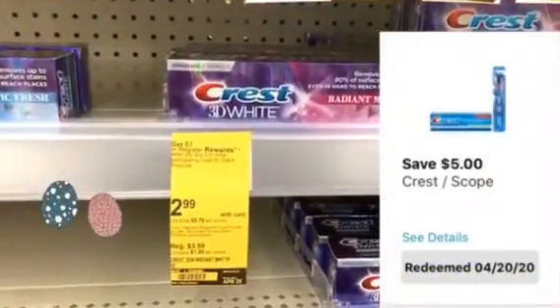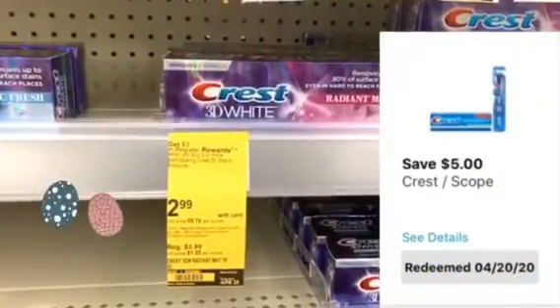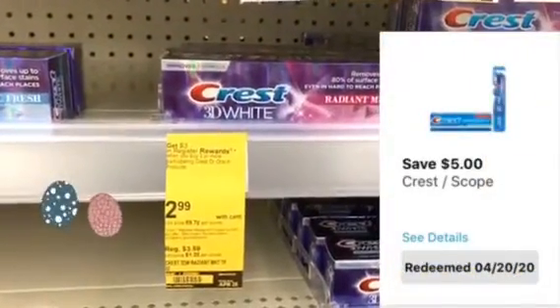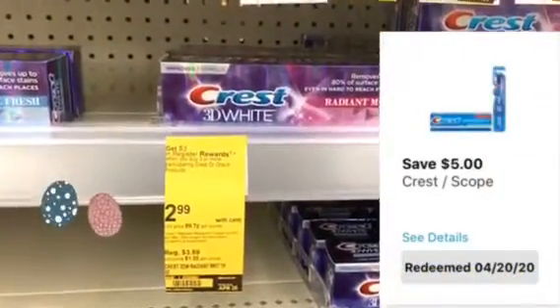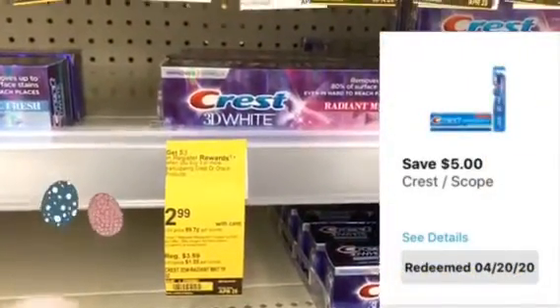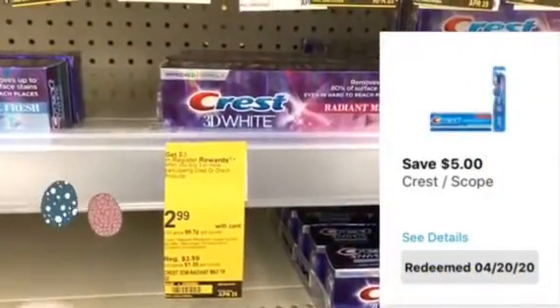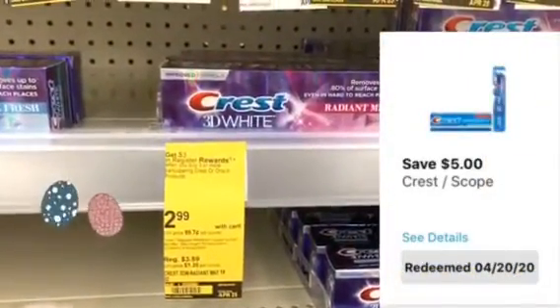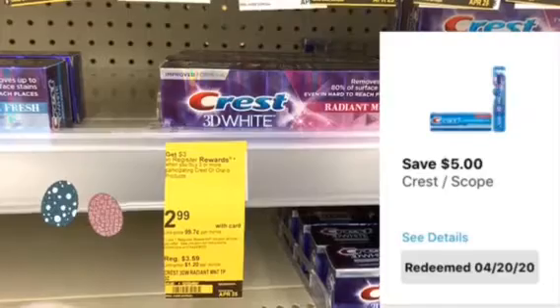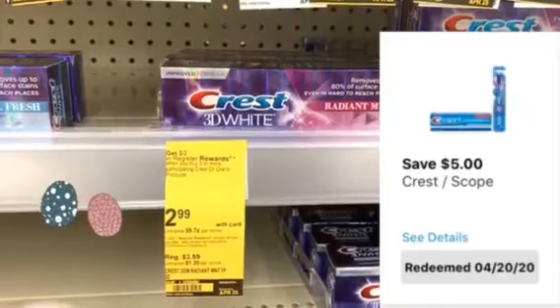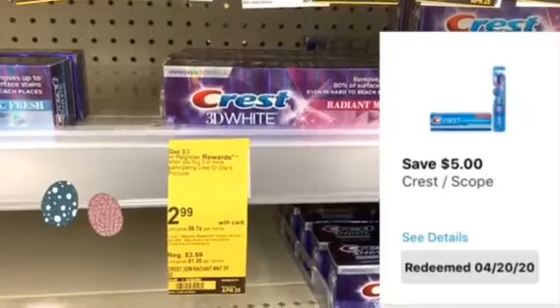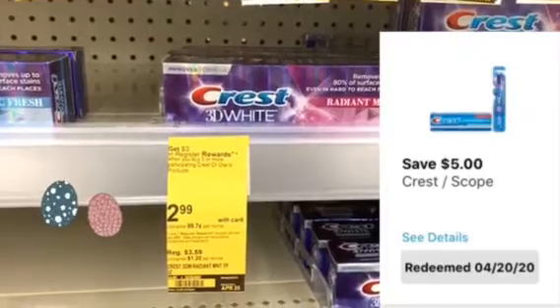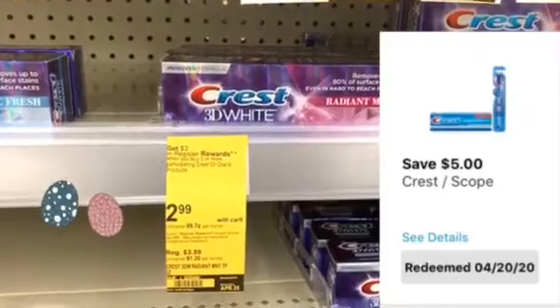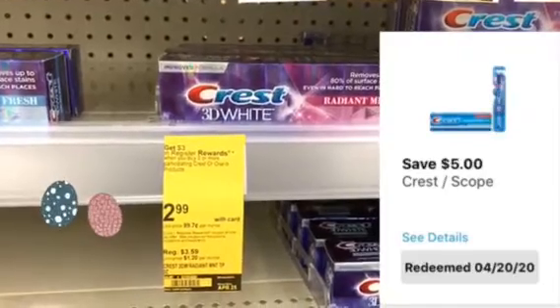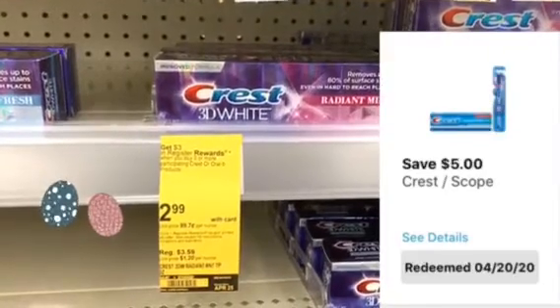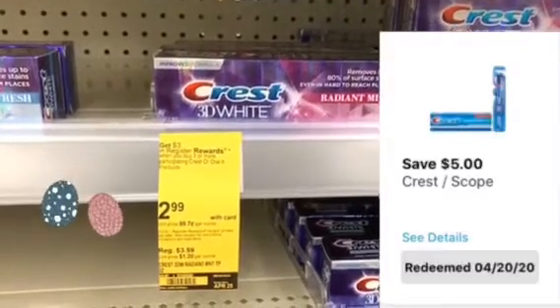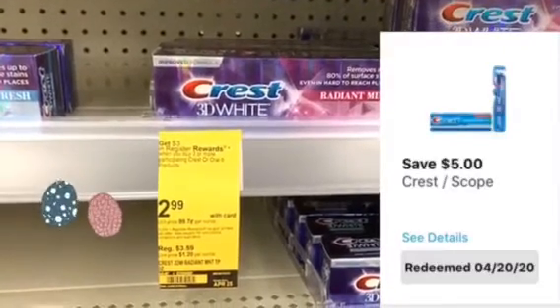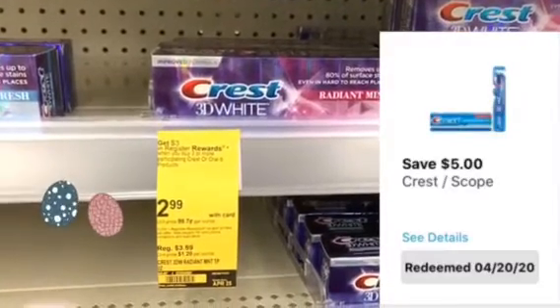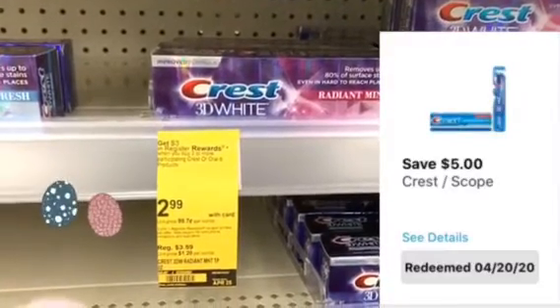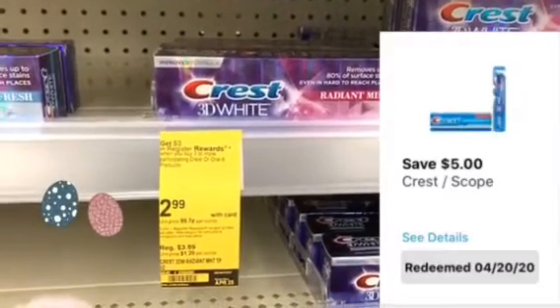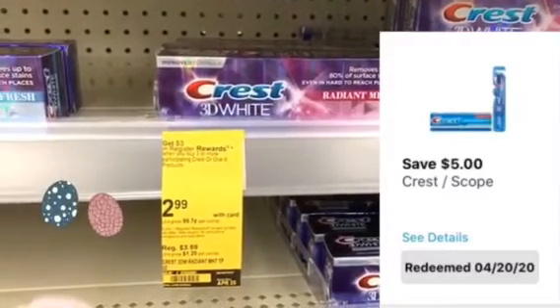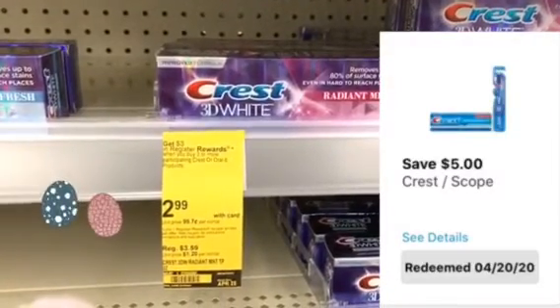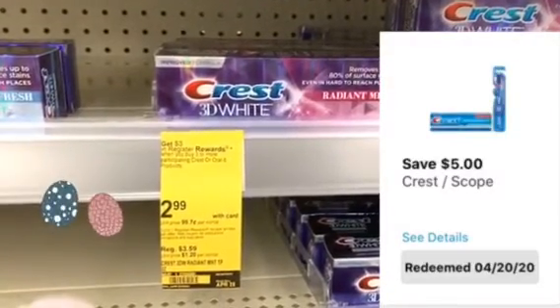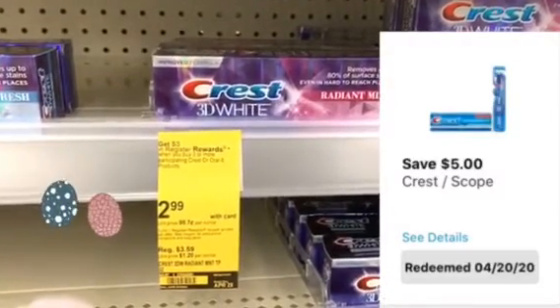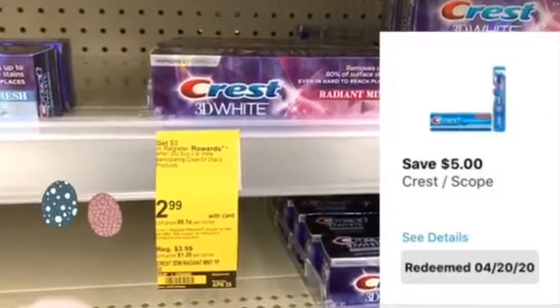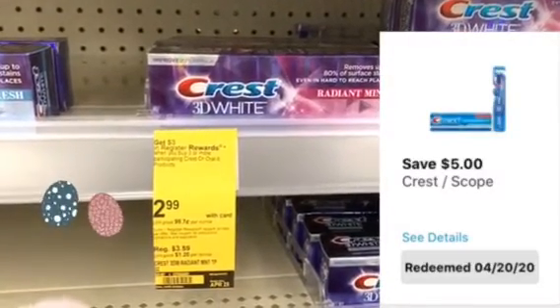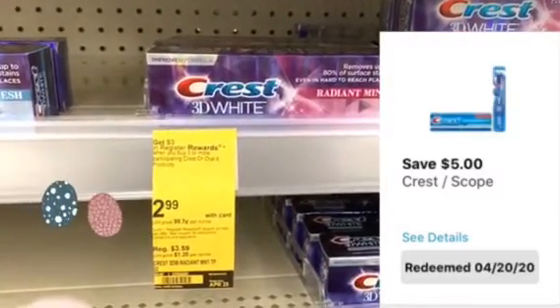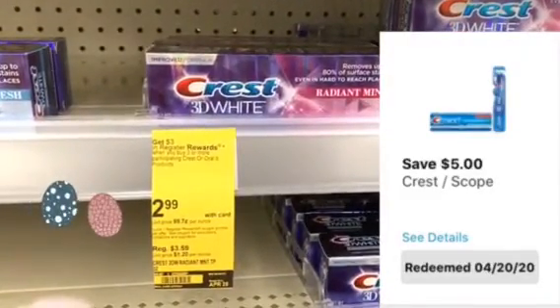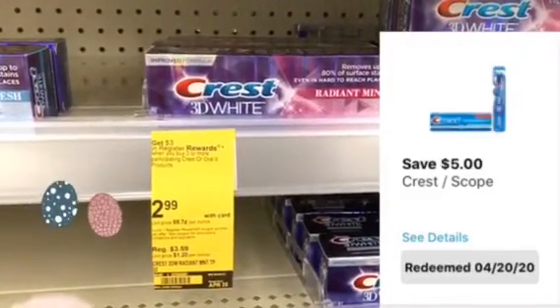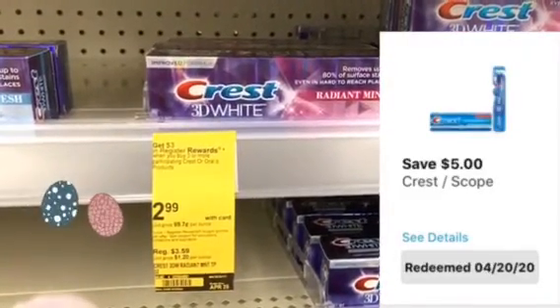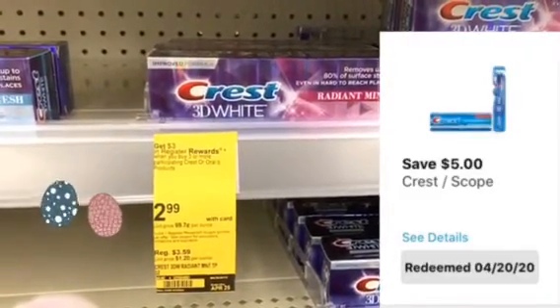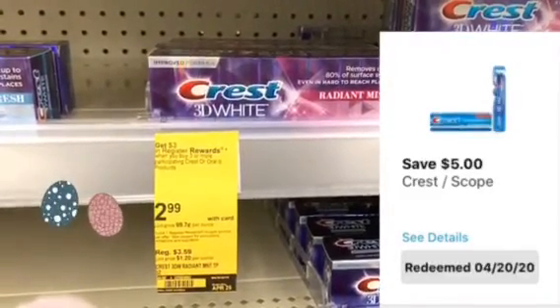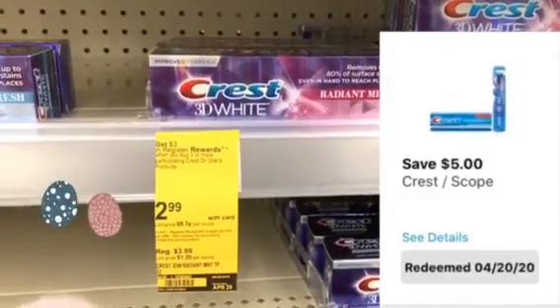The second item: we grabbed three of these Crest 3D Whites, got a three dollar register reward, and used the five dollar off three digital coupon.